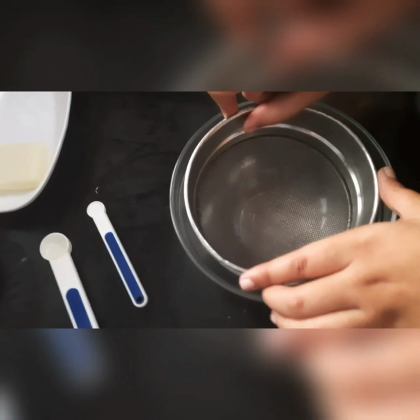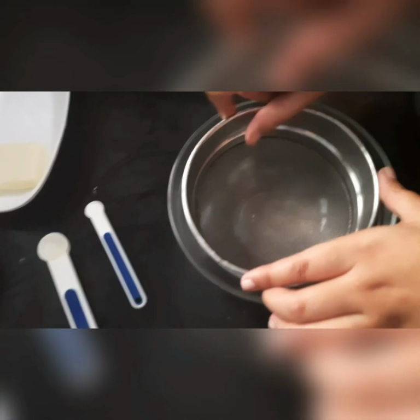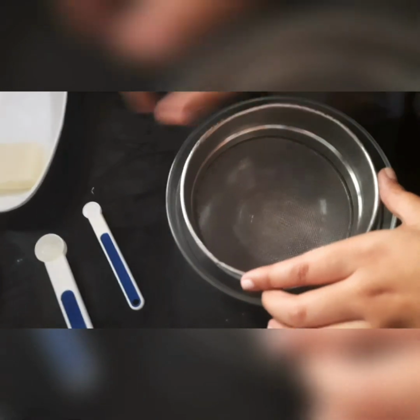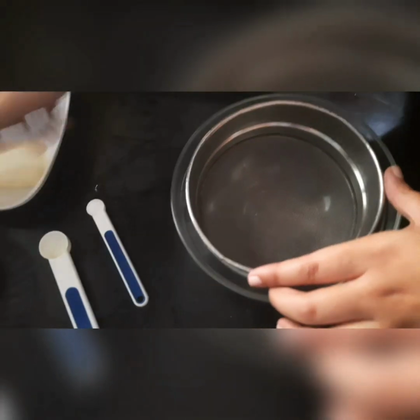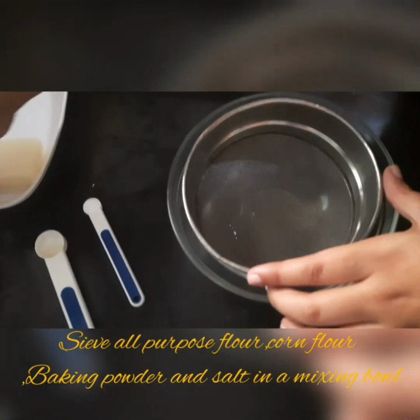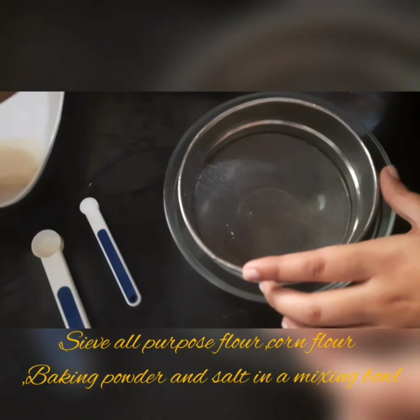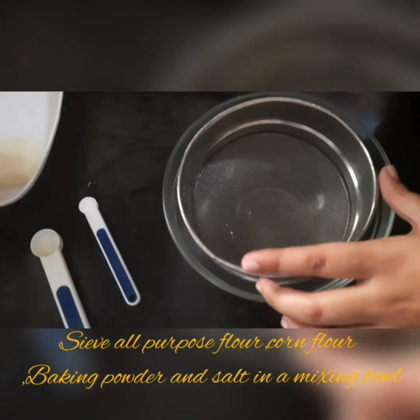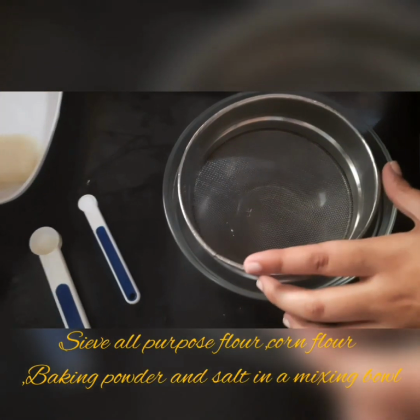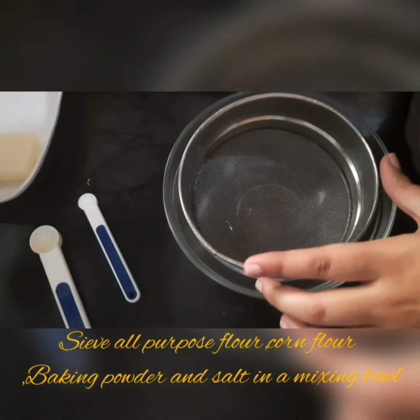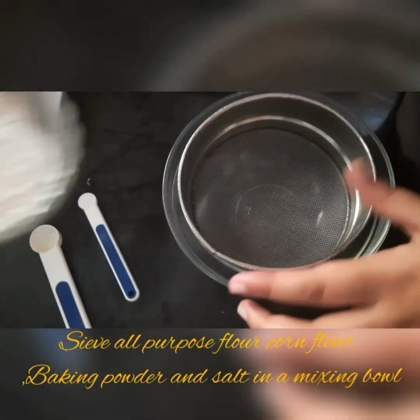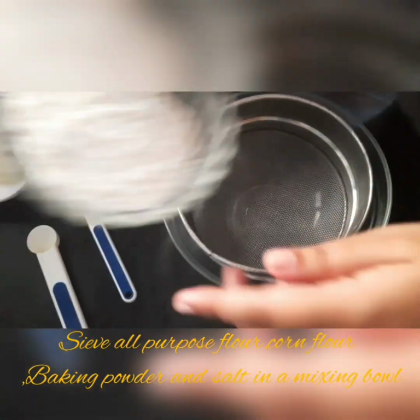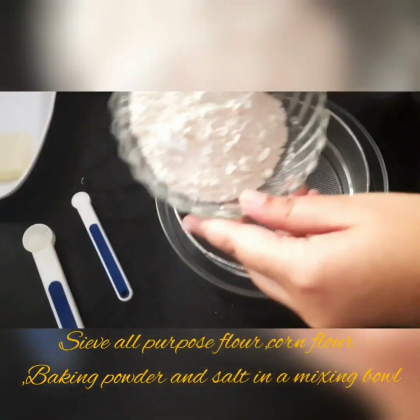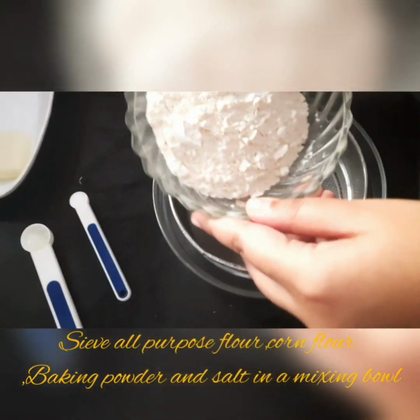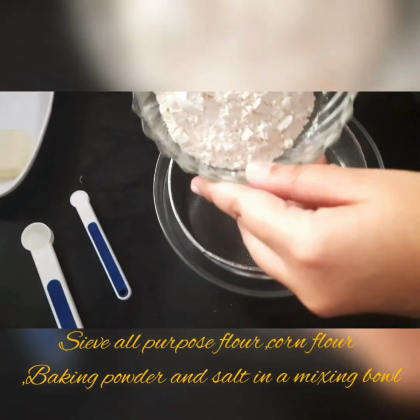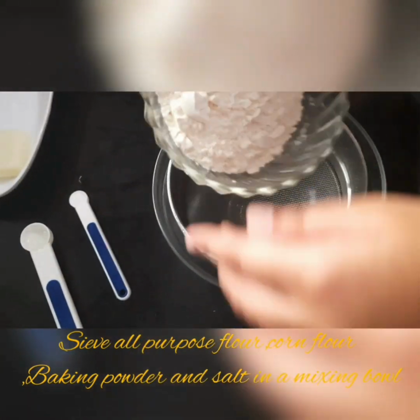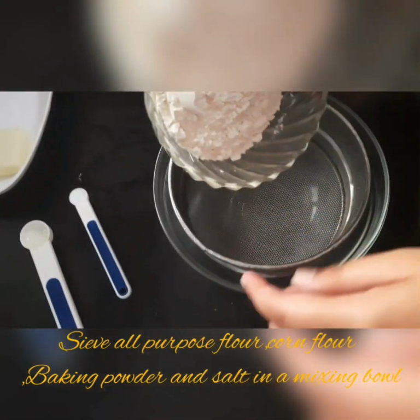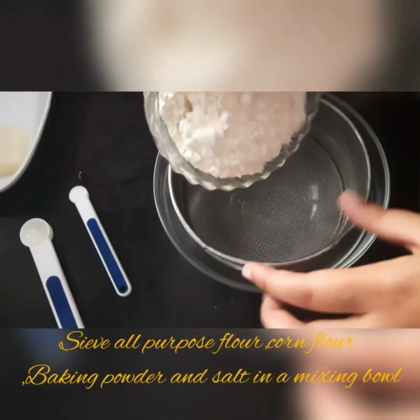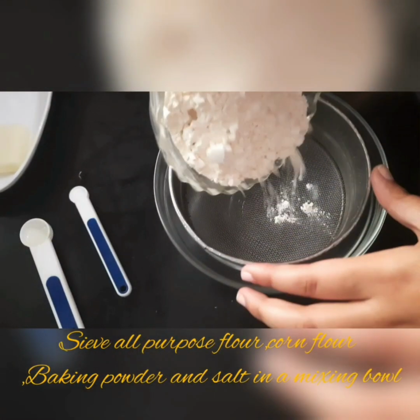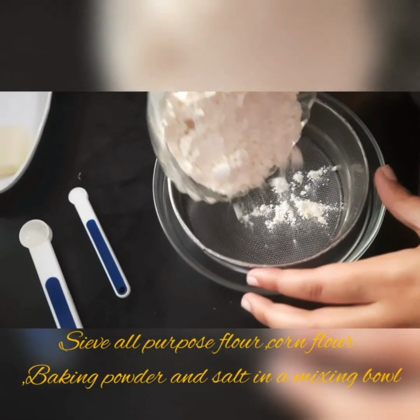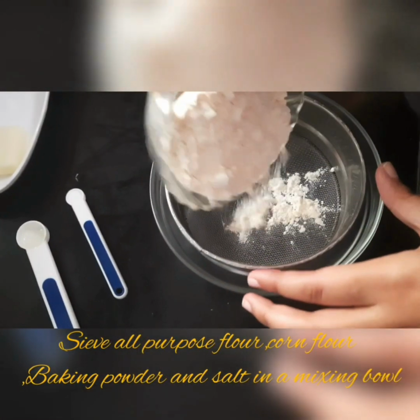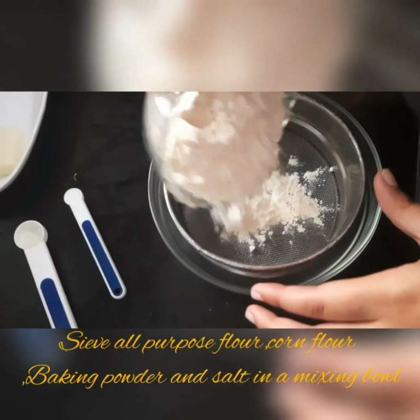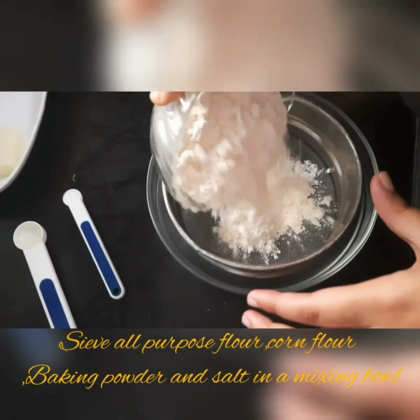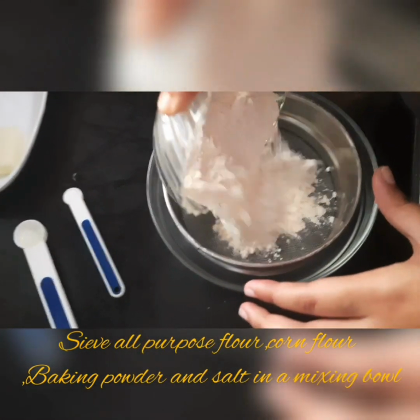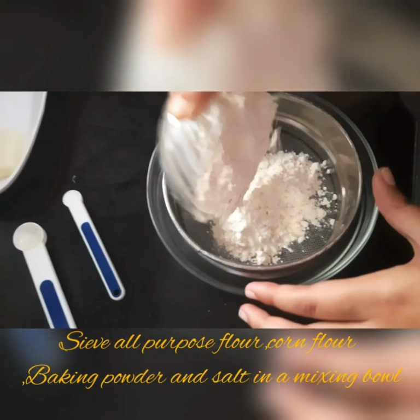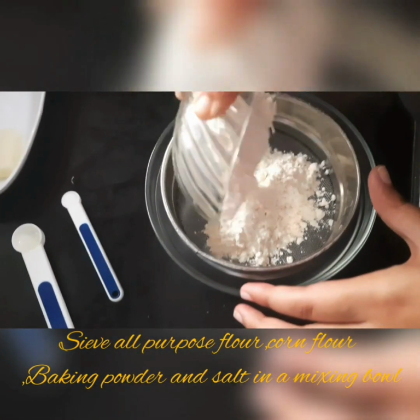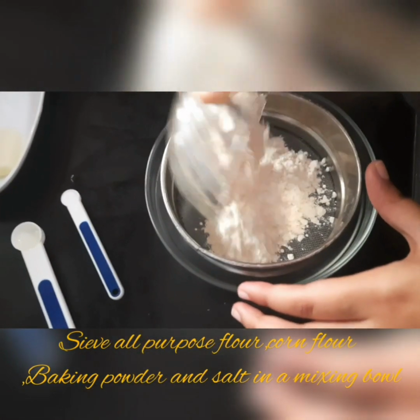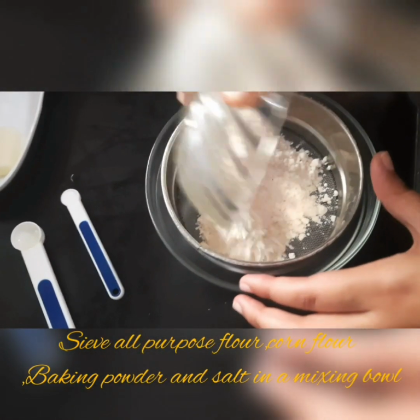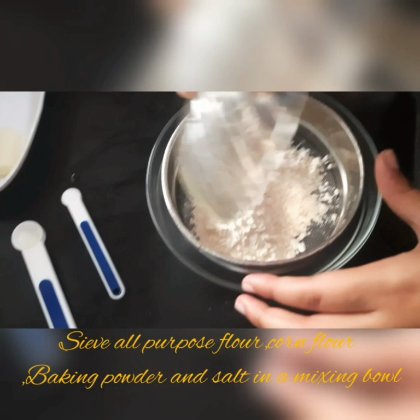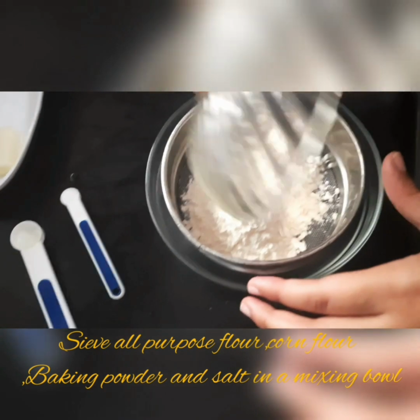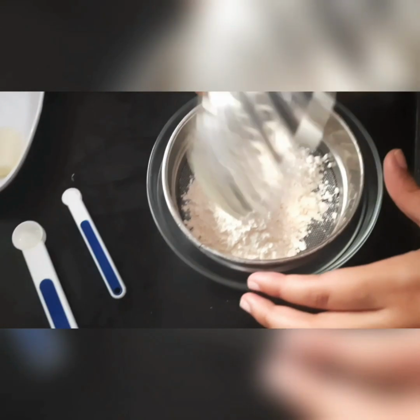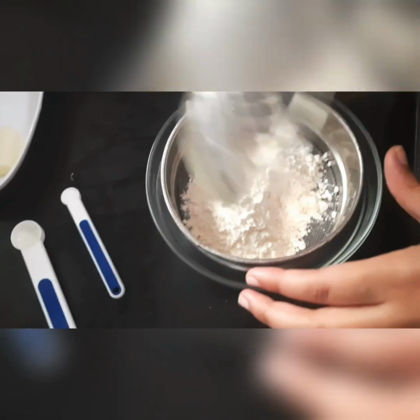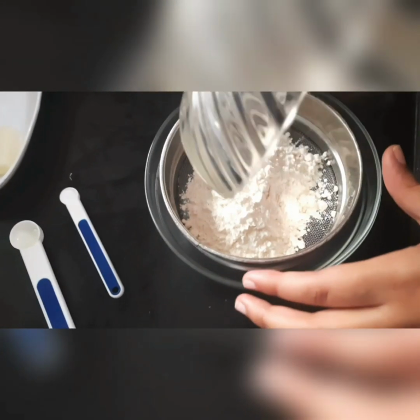Add the corn flour, baking soda, and salt.